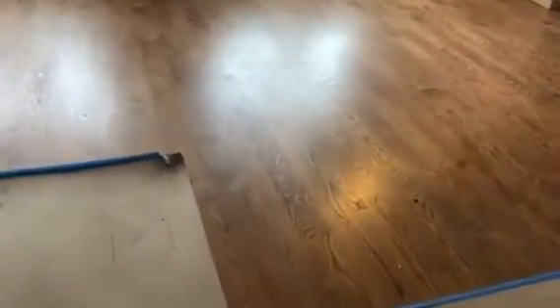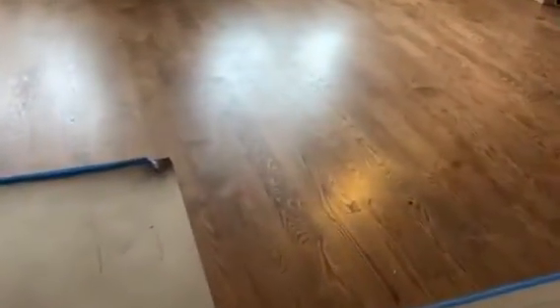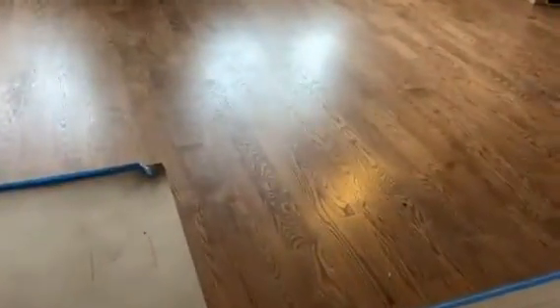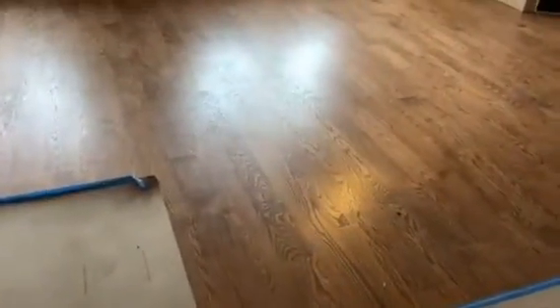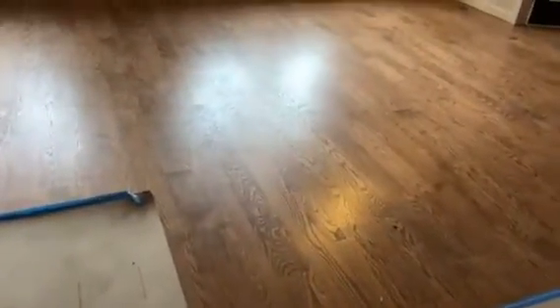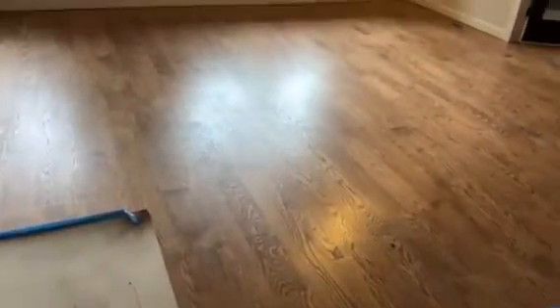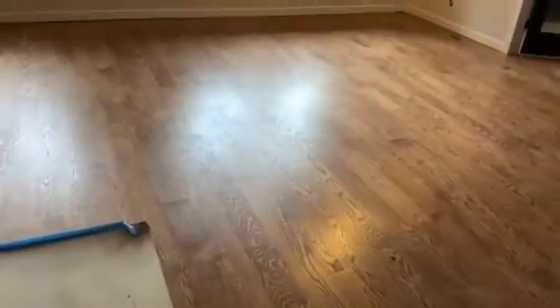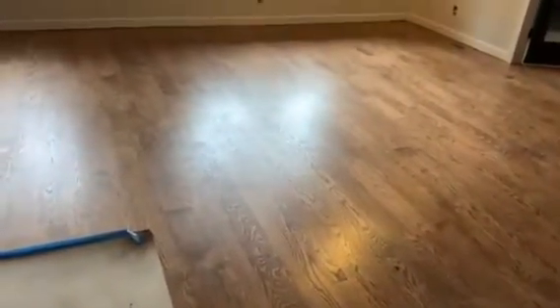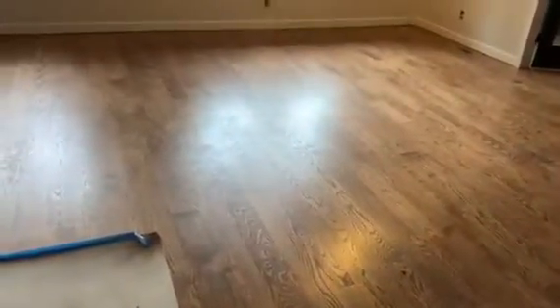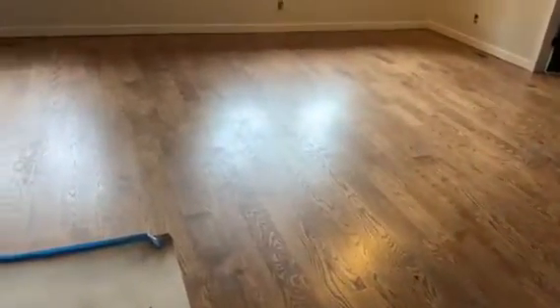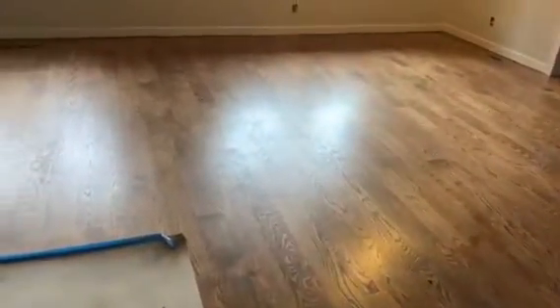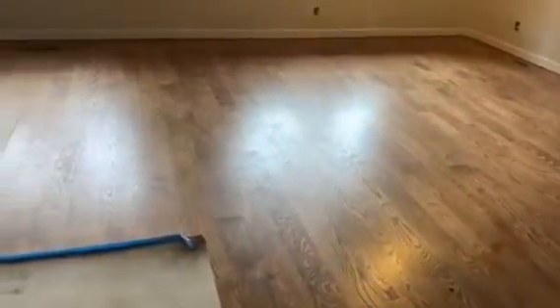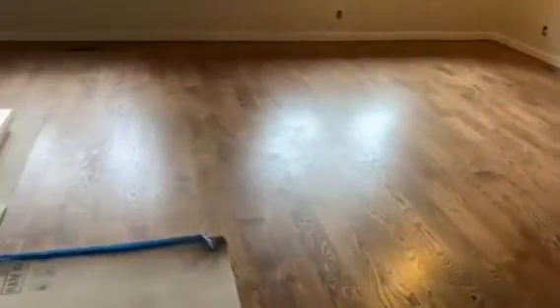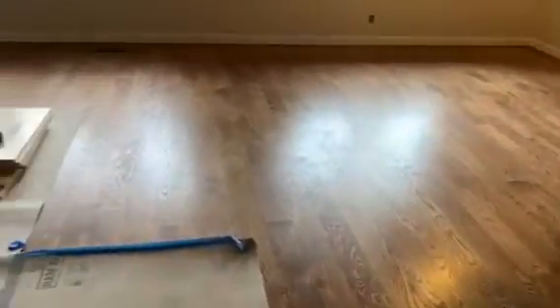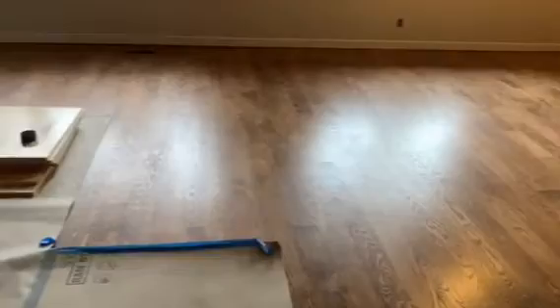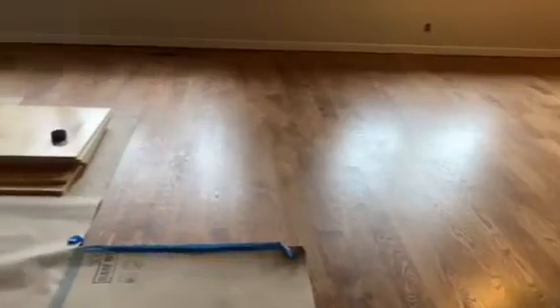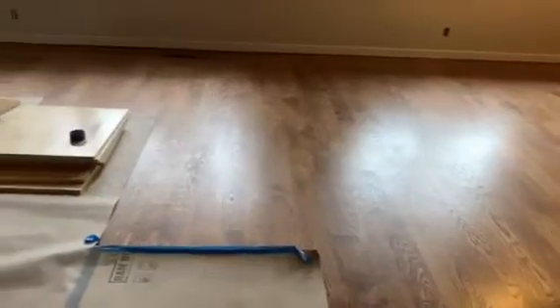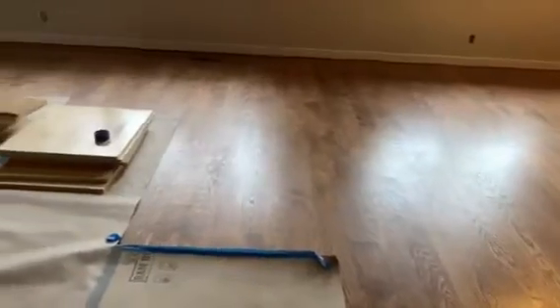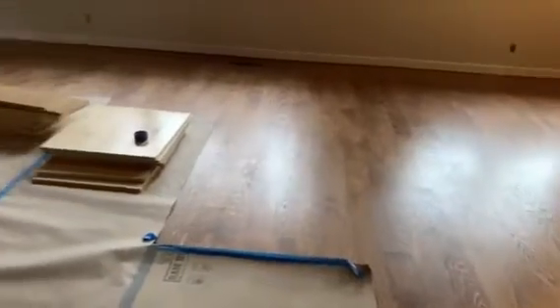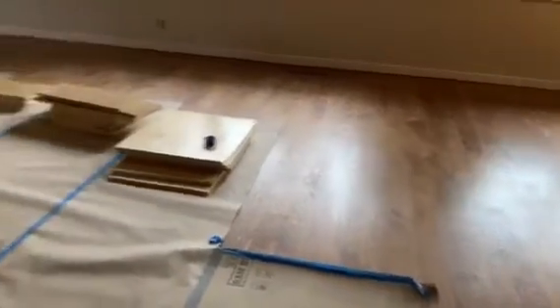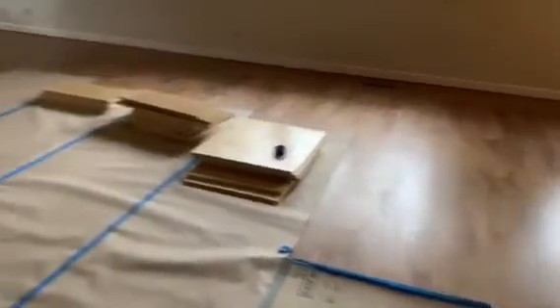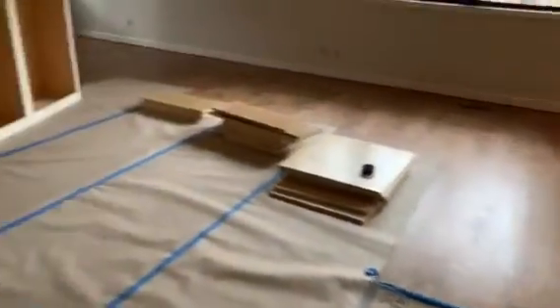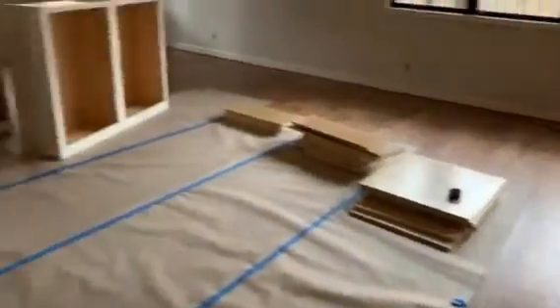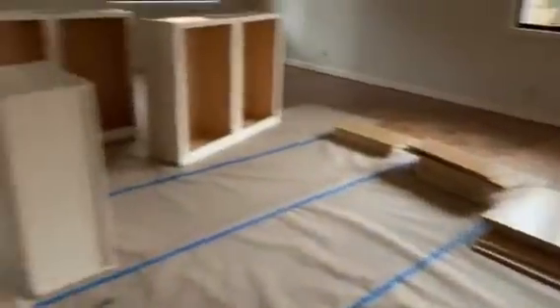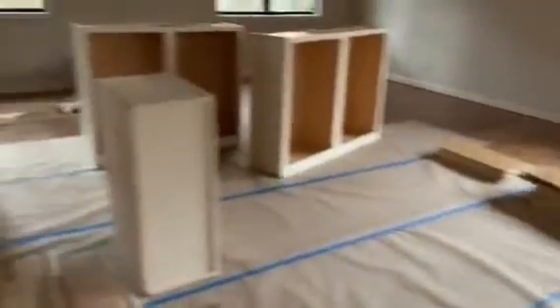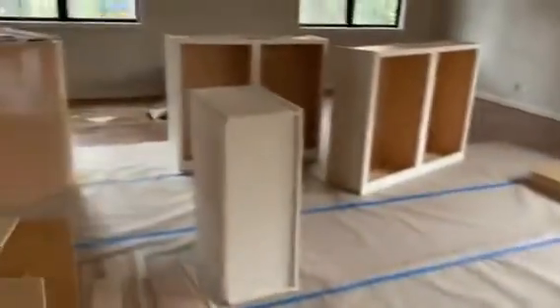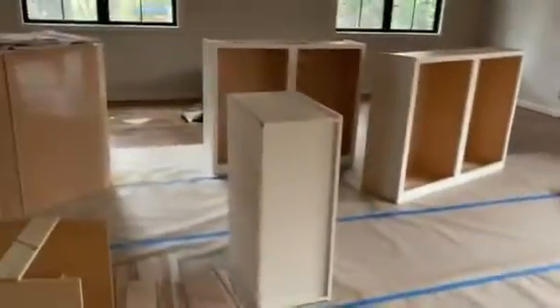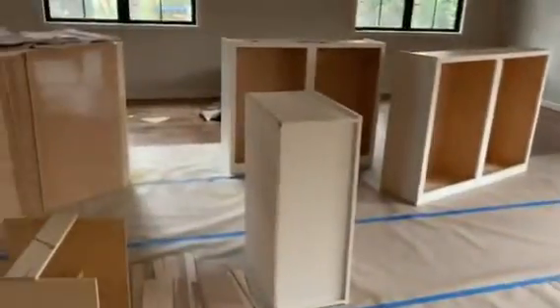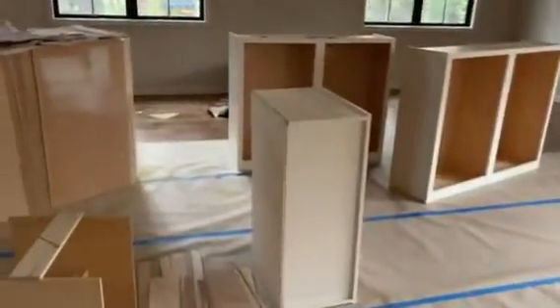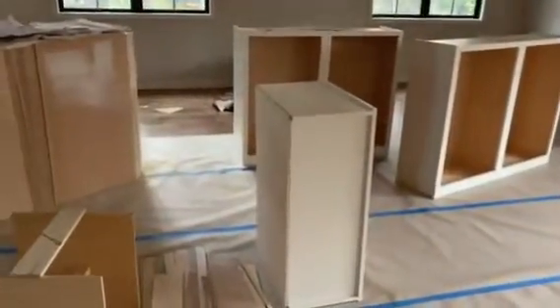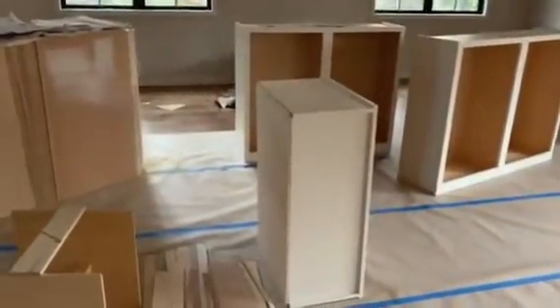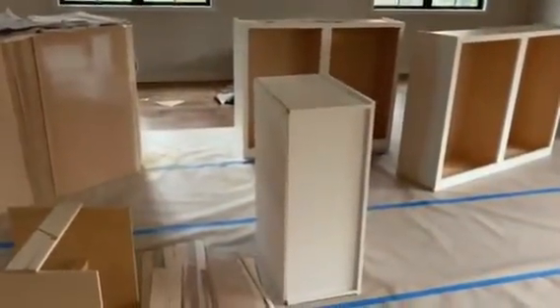Here are the floors — I don't know how well you can see them, but I'm obsessed. They turned out really, really amazing. And then these are the cabinets — these are the uppers.